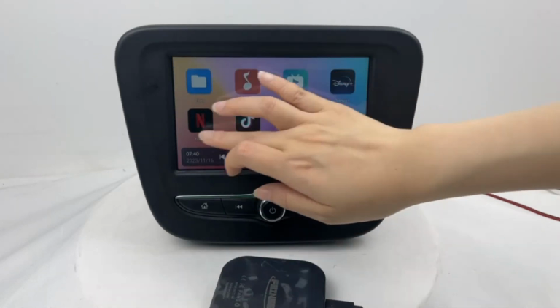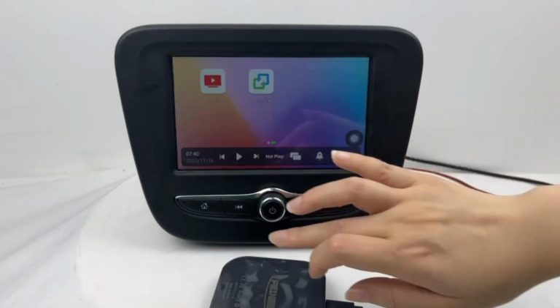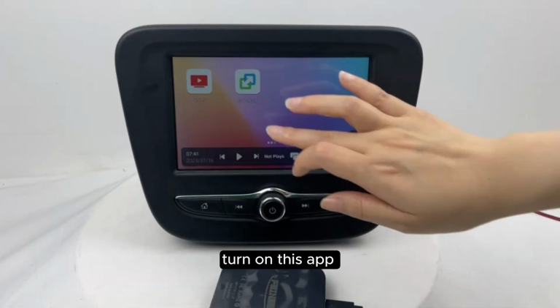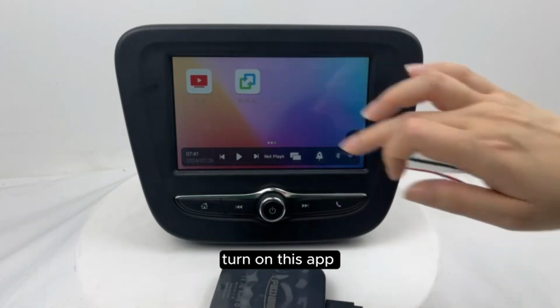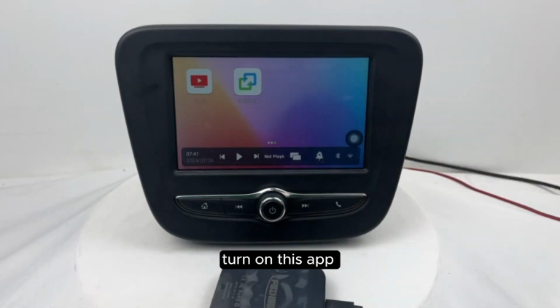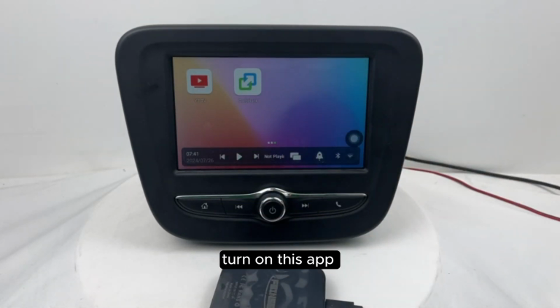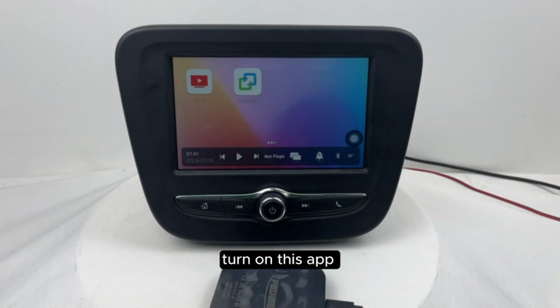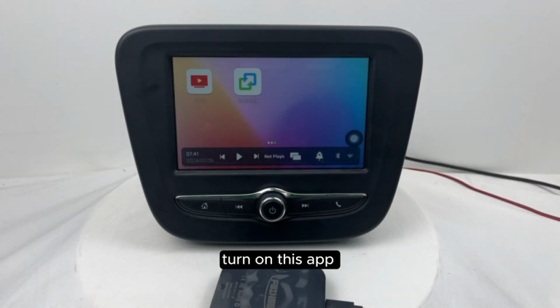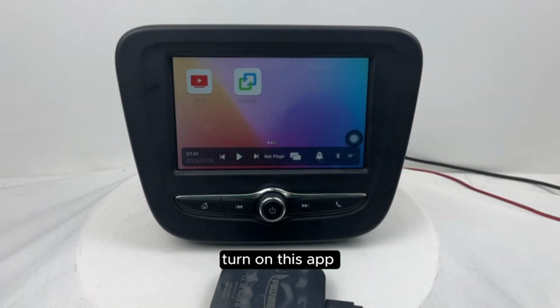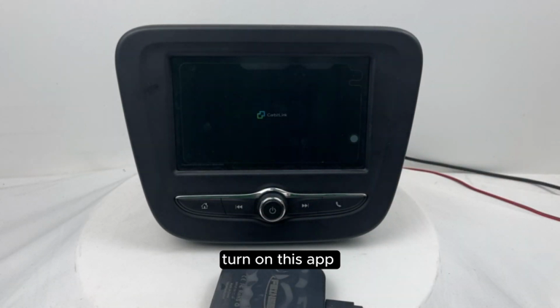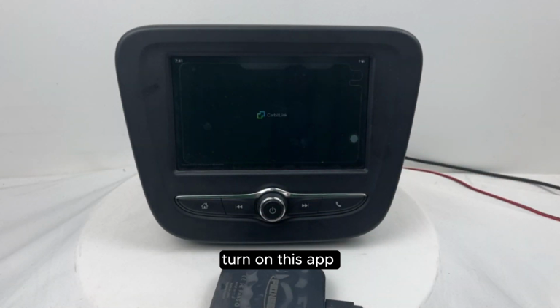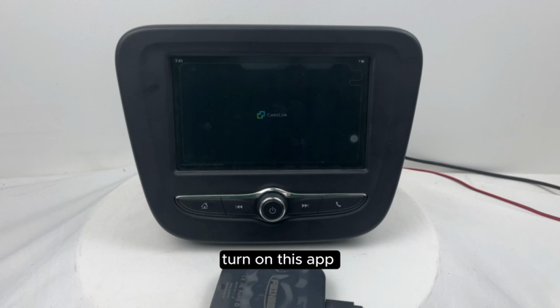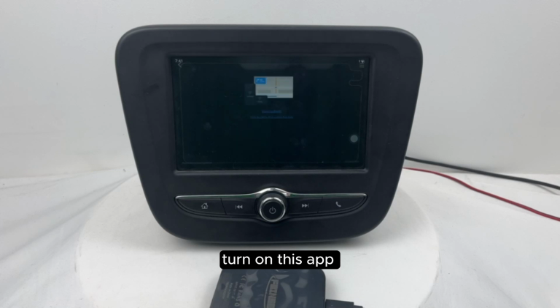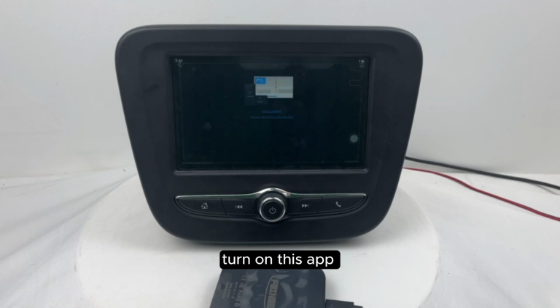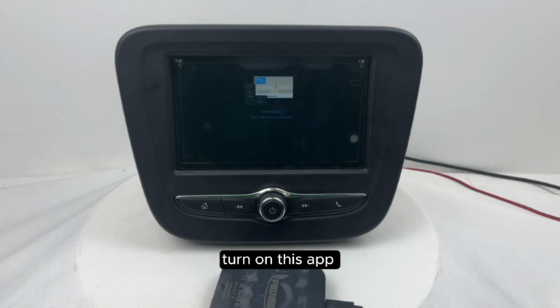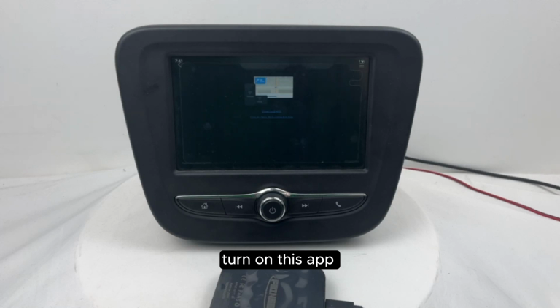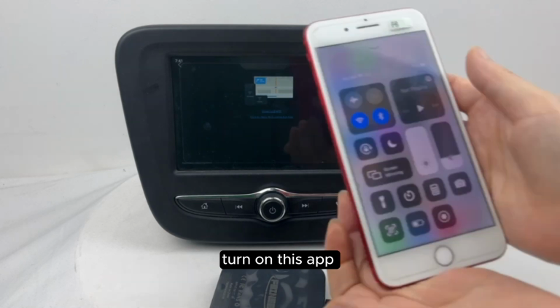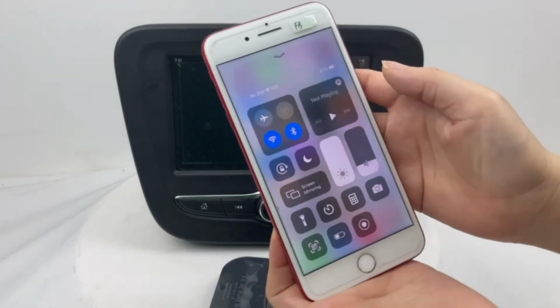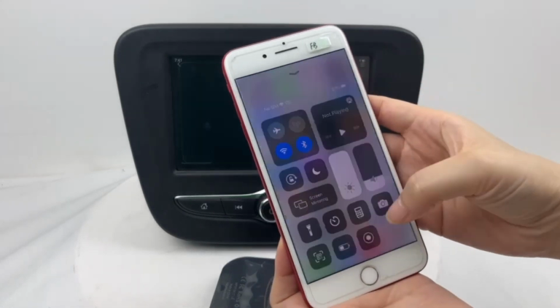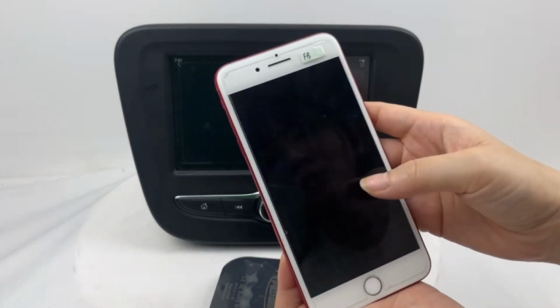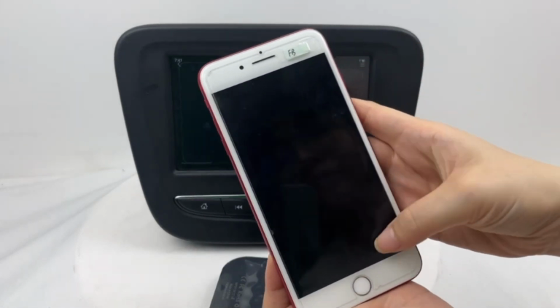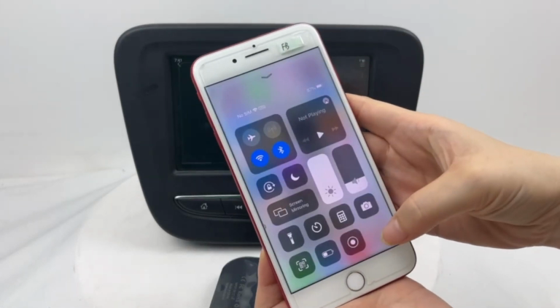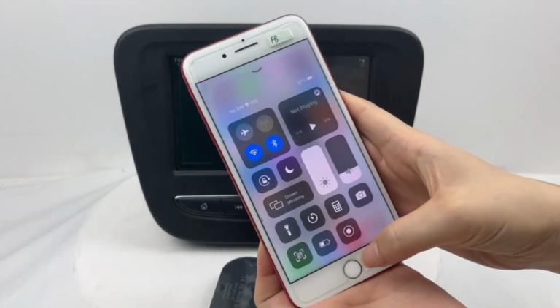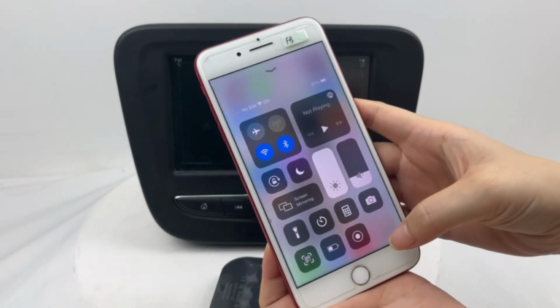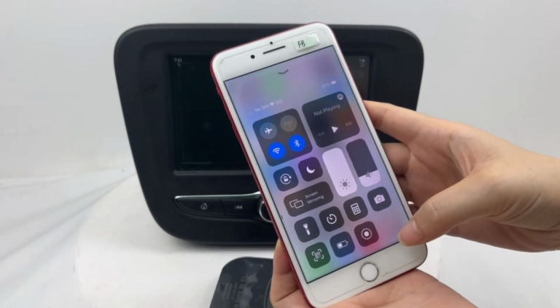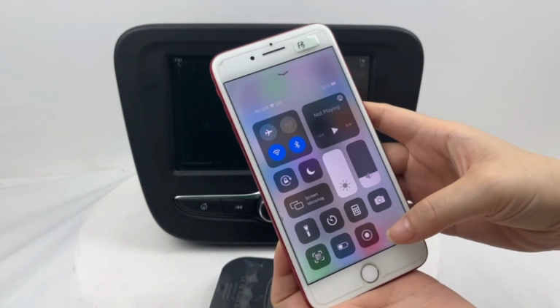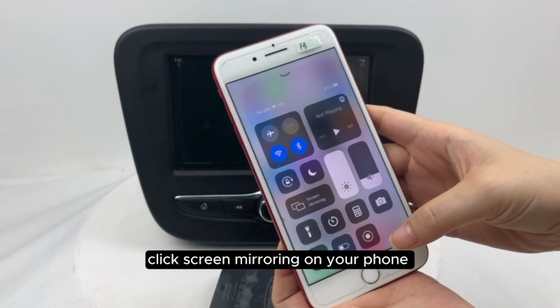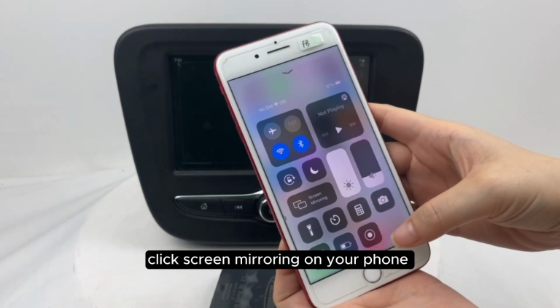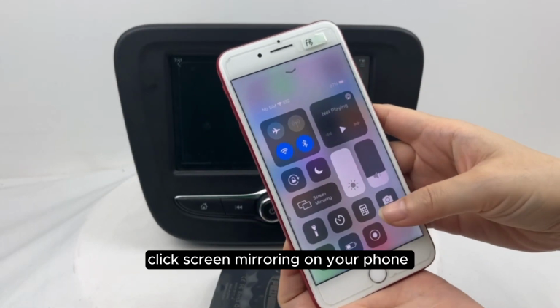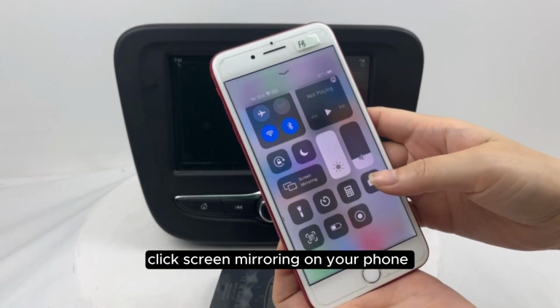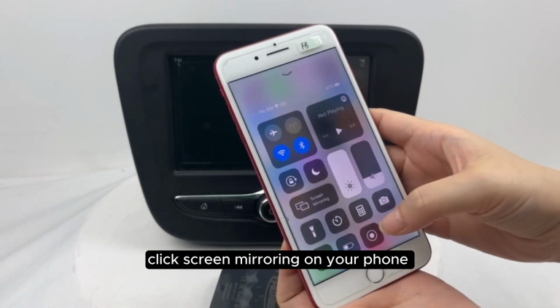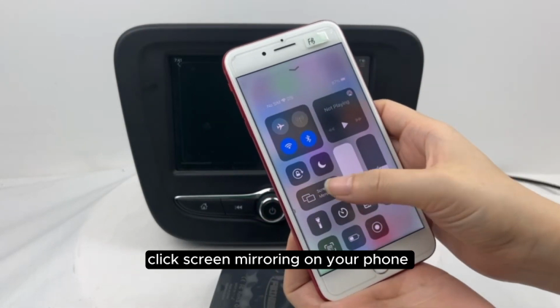Turn on this app. Click screen mirroring.